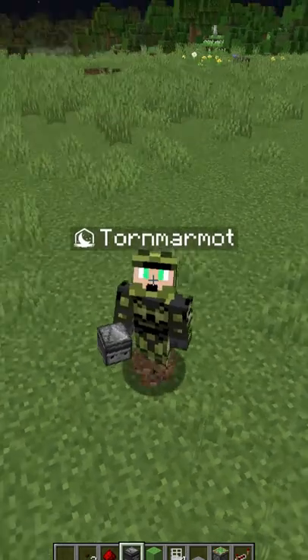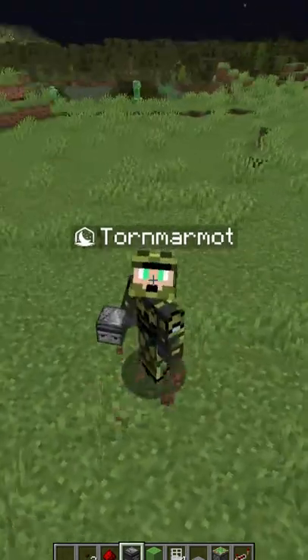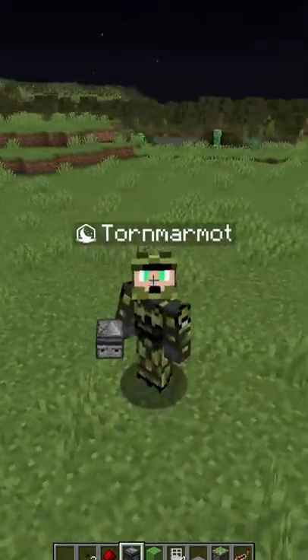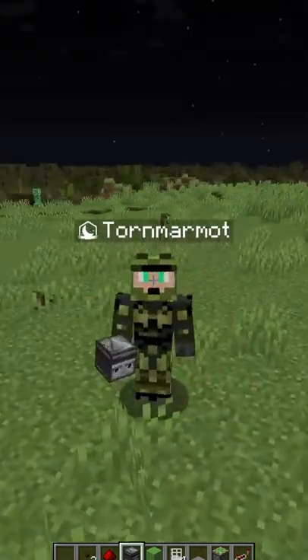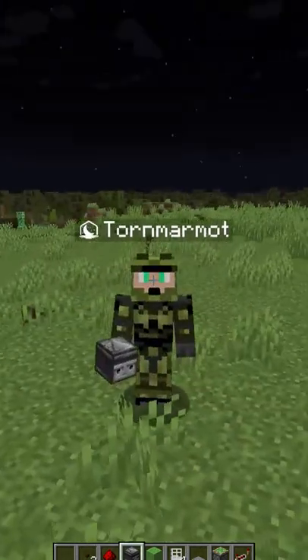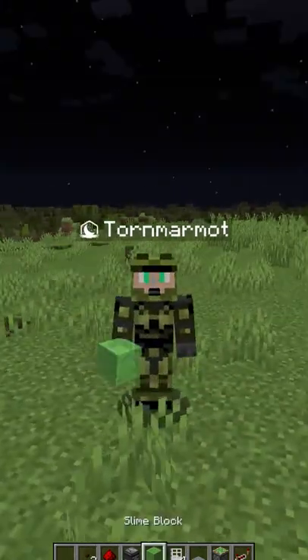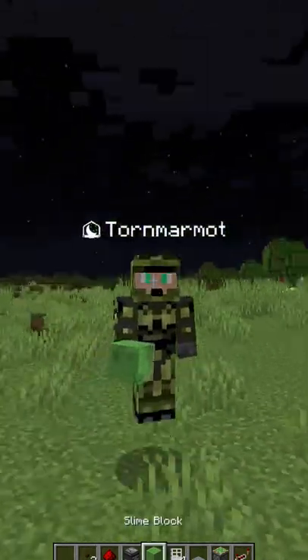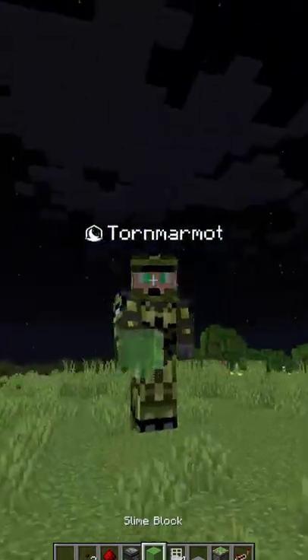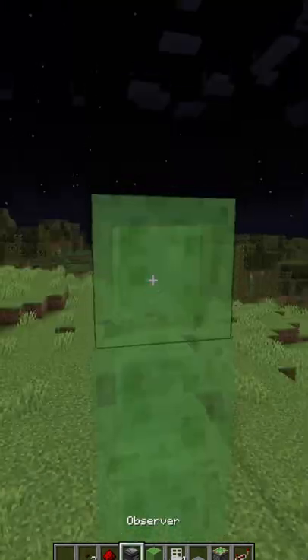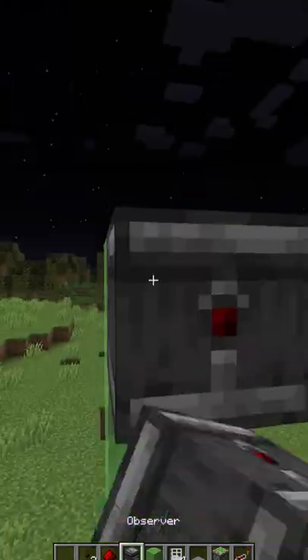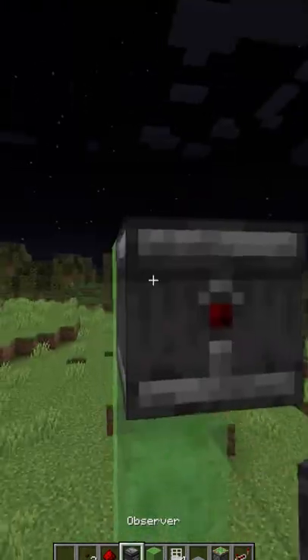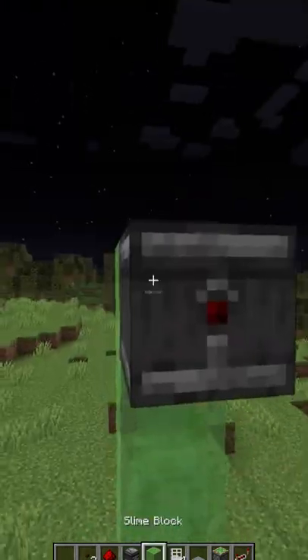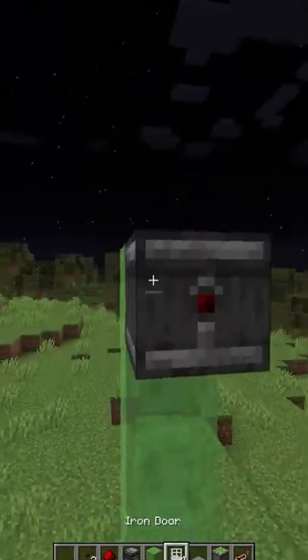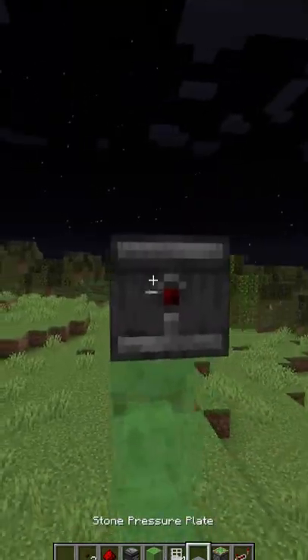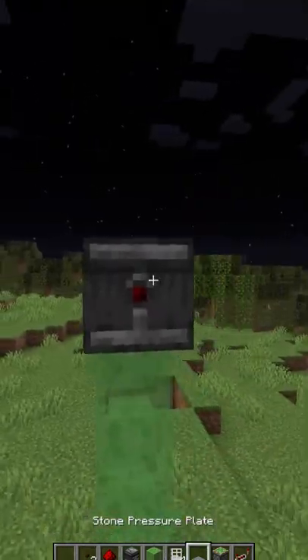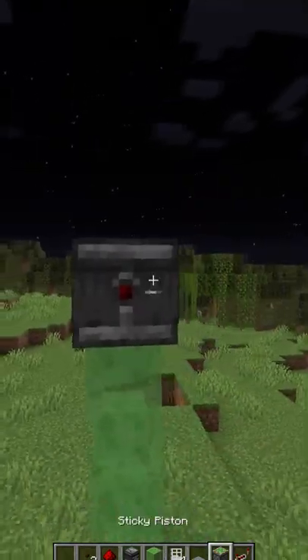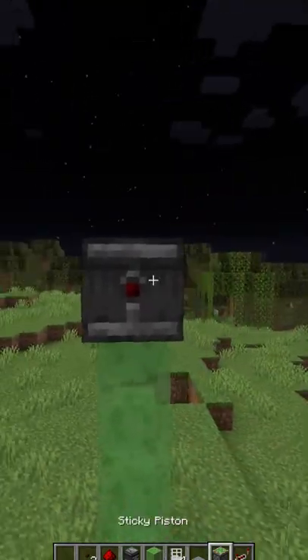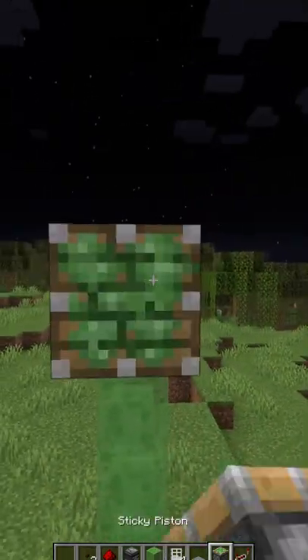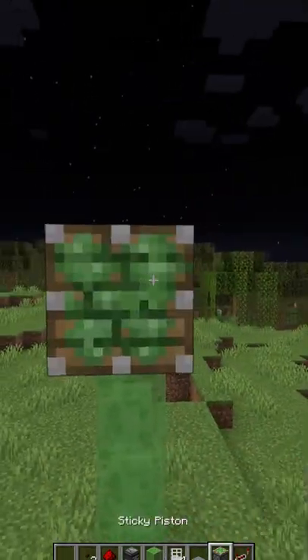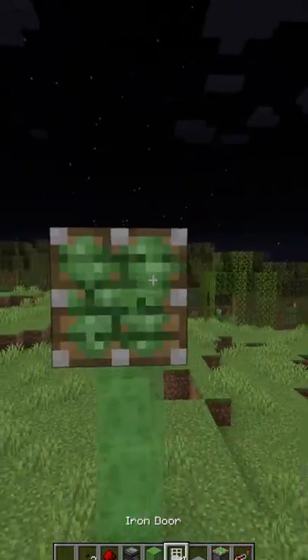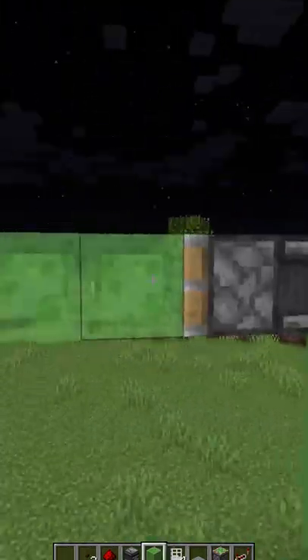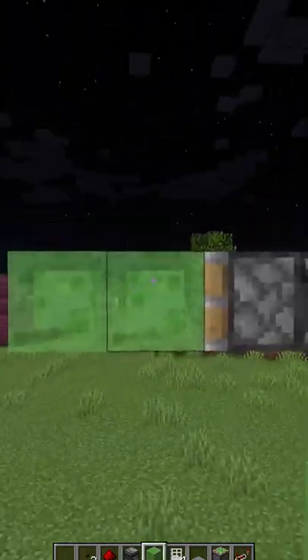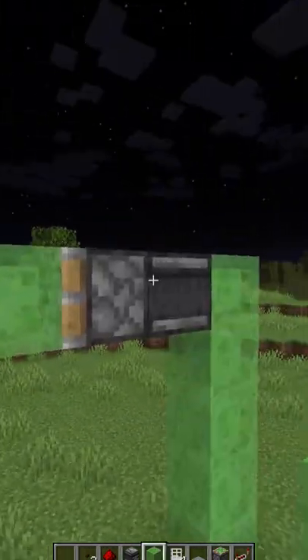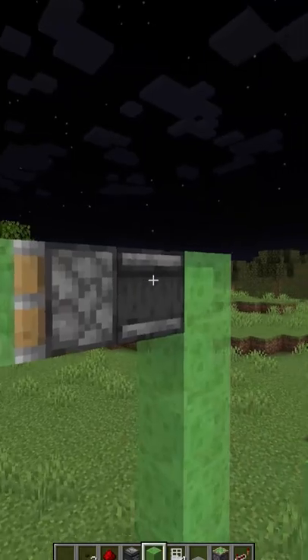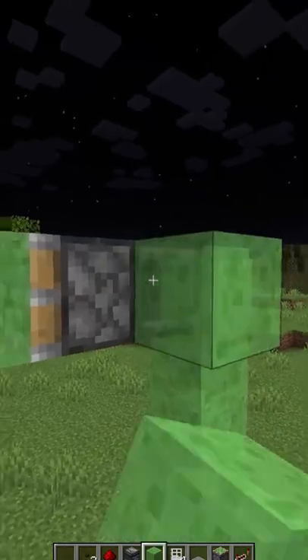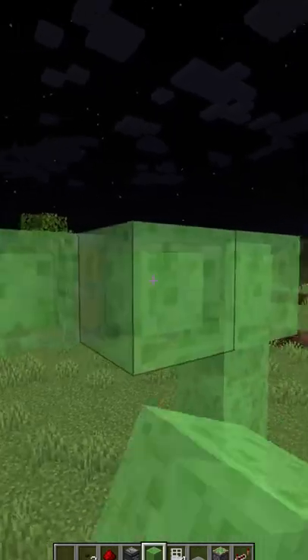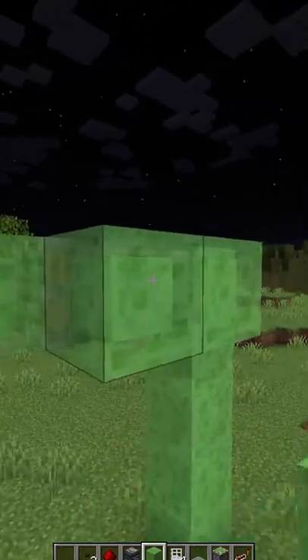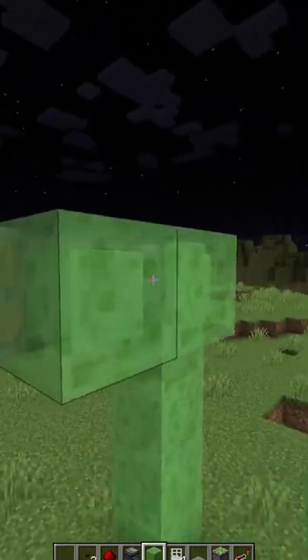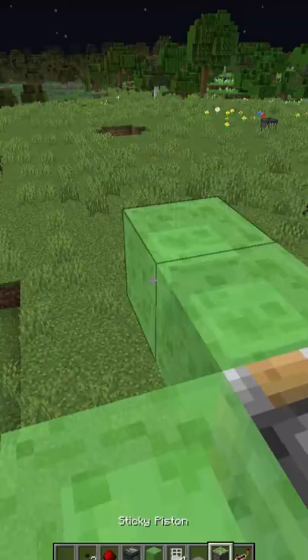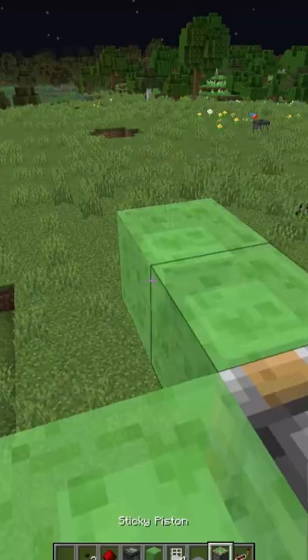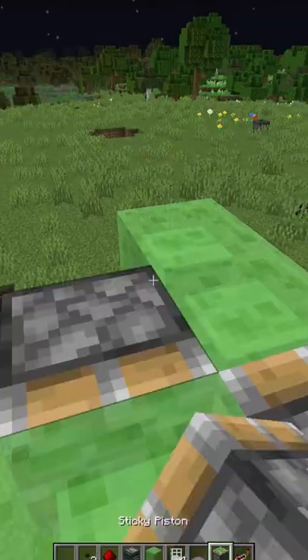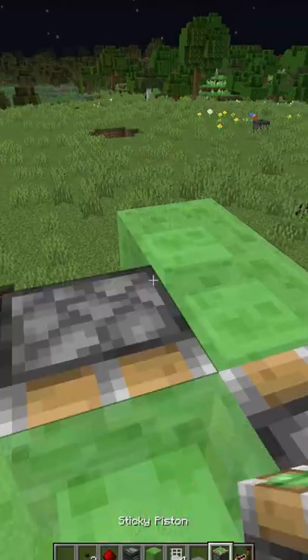How to make a simple flying machine: place an observer facing away from you, place a piston, place two slime blocks, two slime blocks, place another piston.